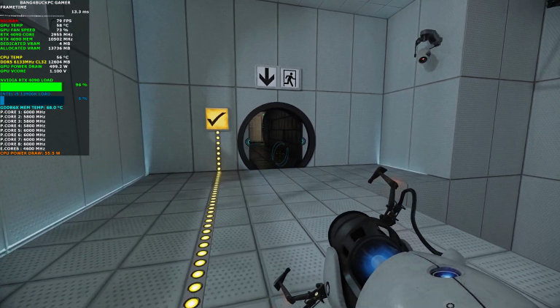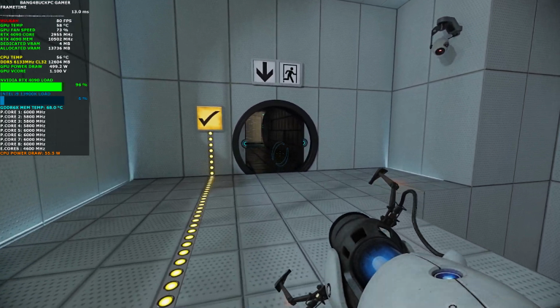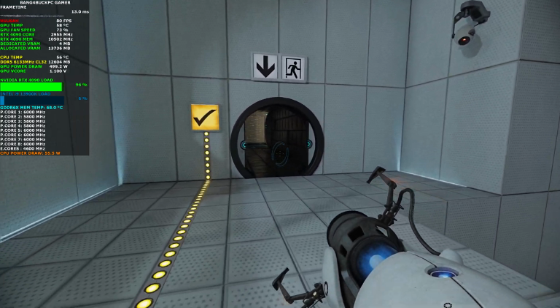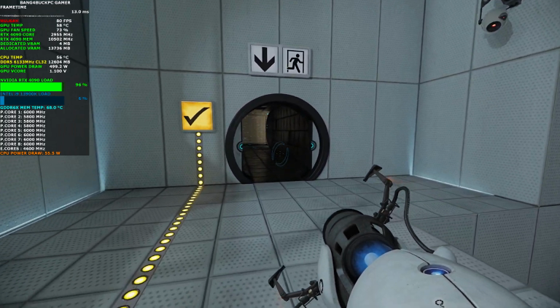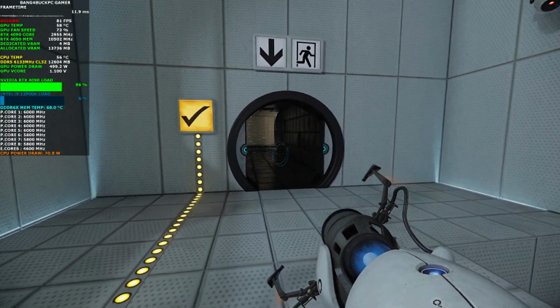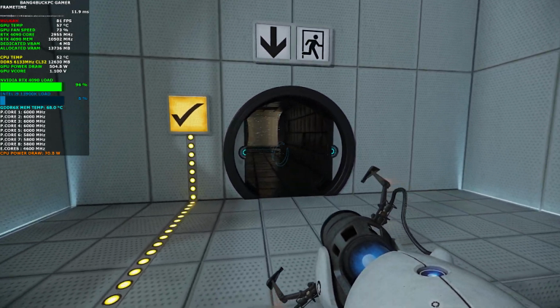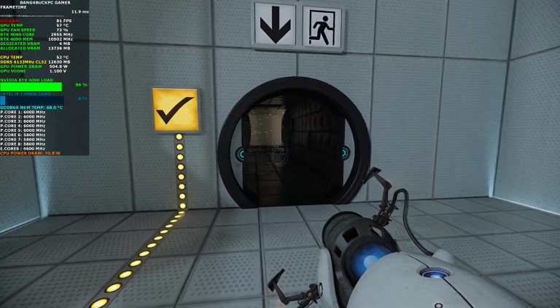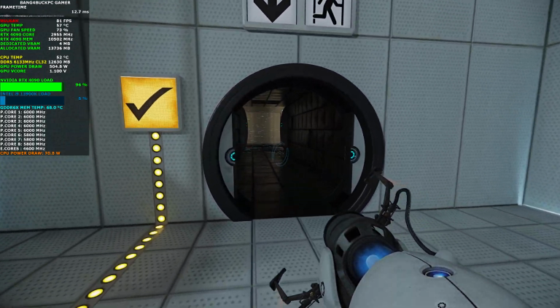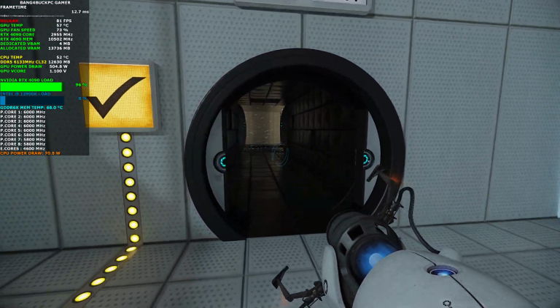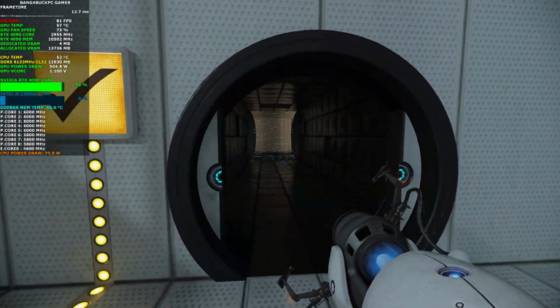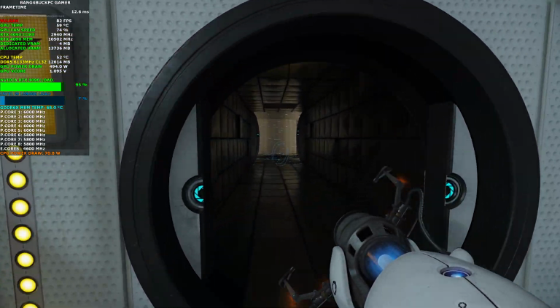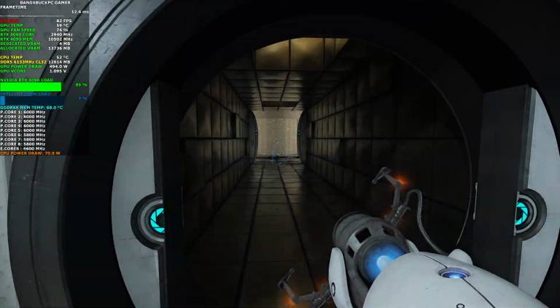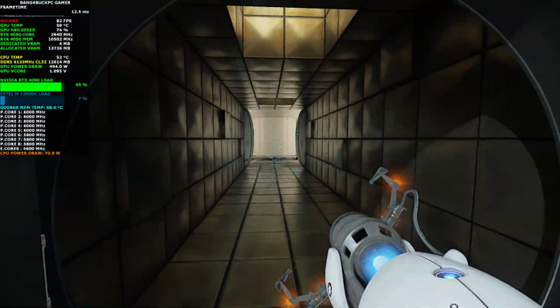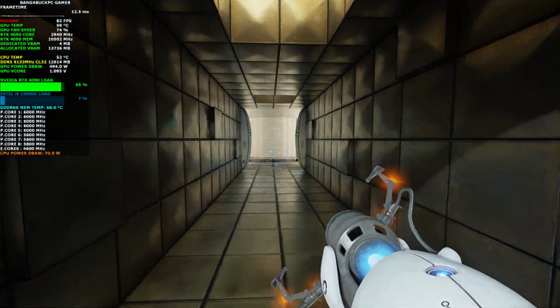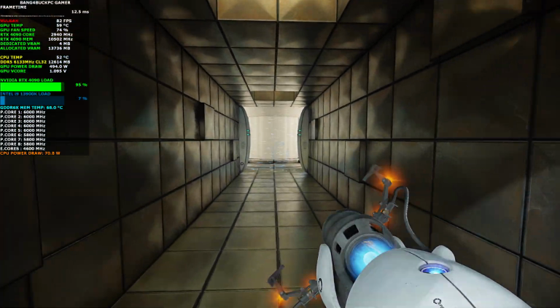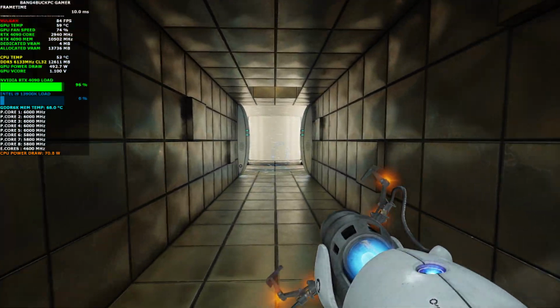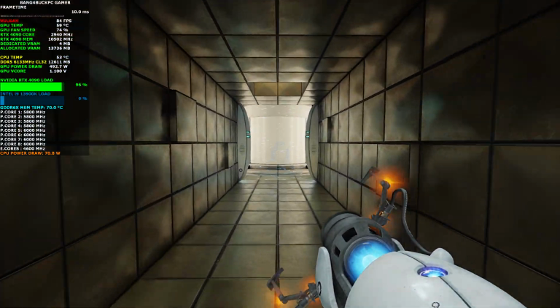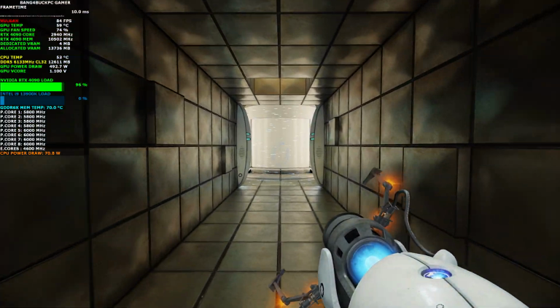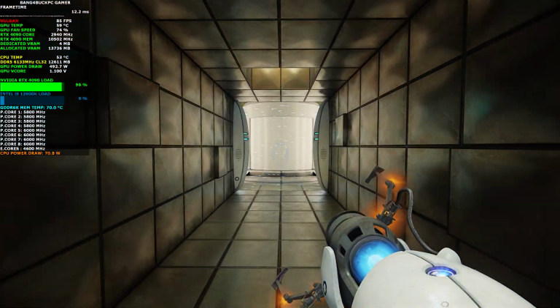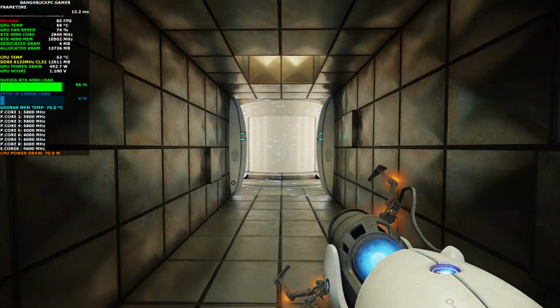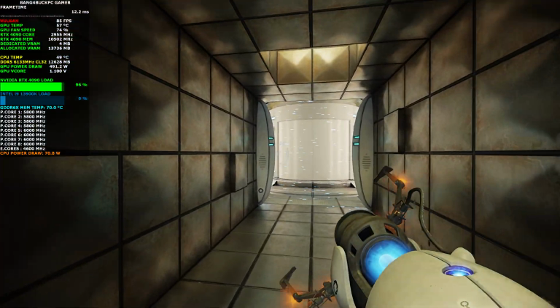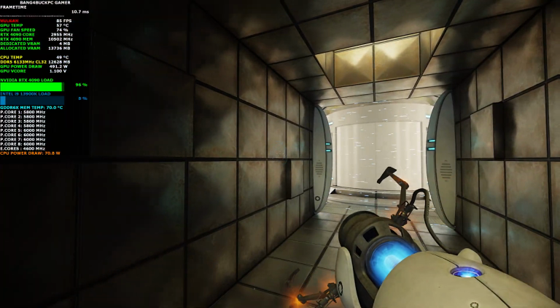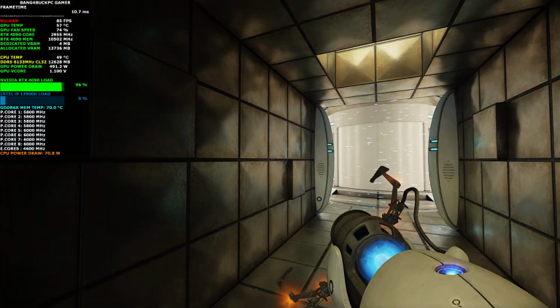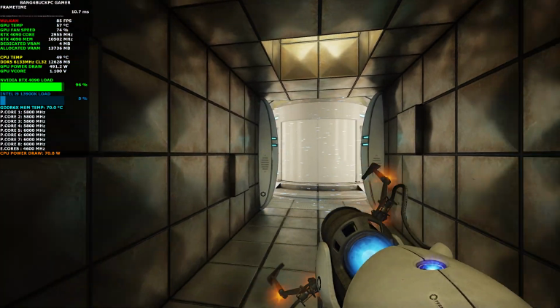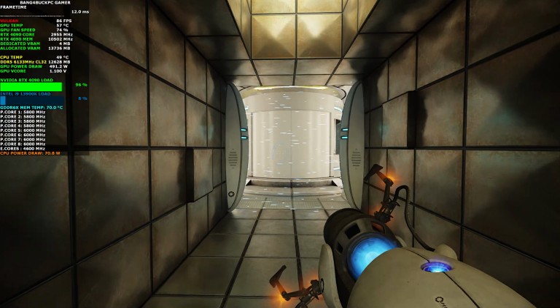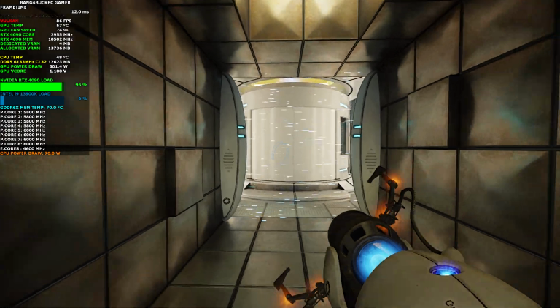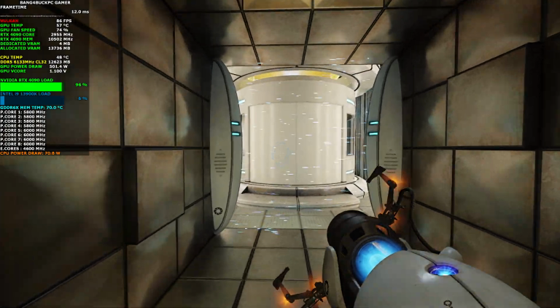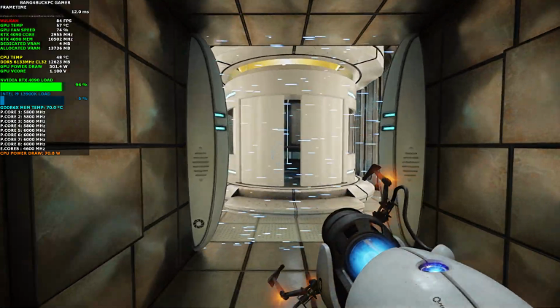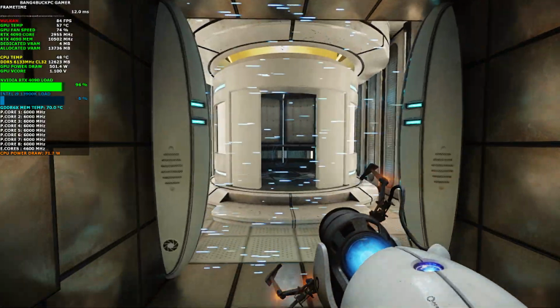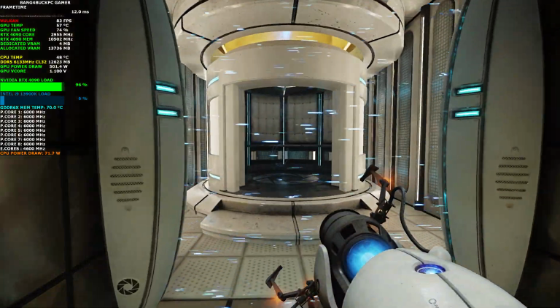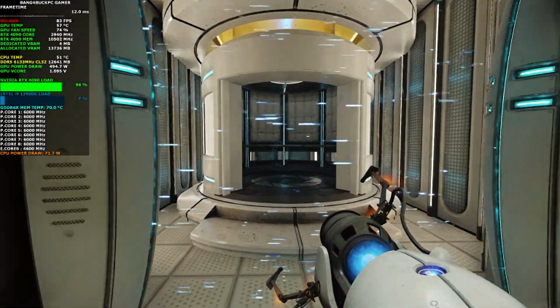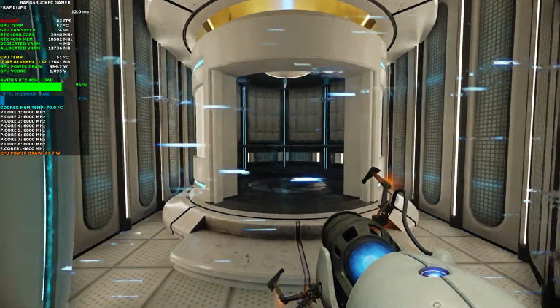We will not monitor the next test chamber. You will be entirely on your own. Good luck.